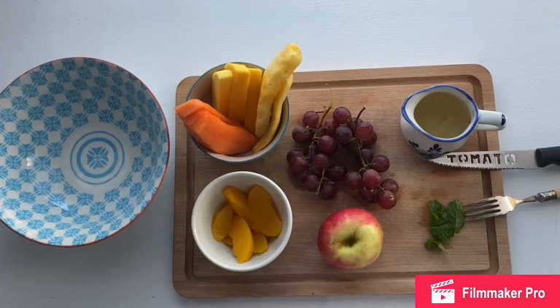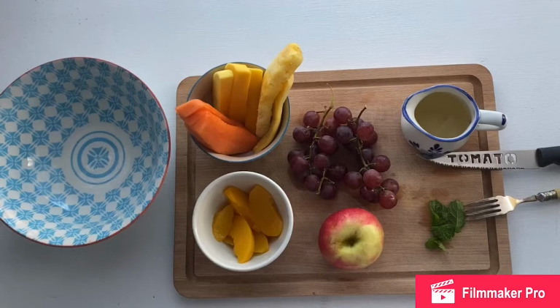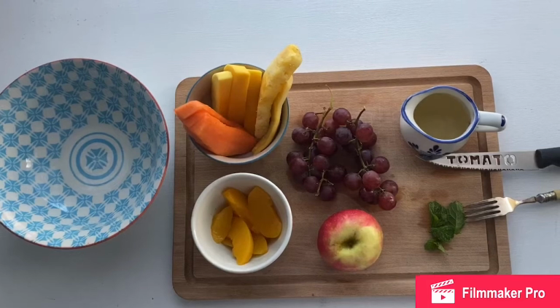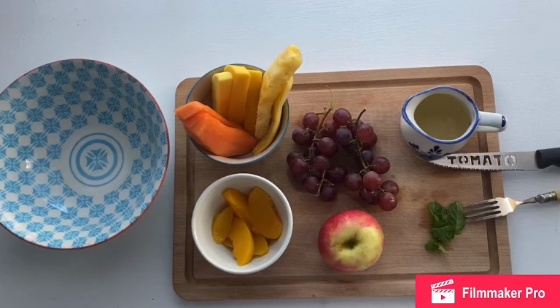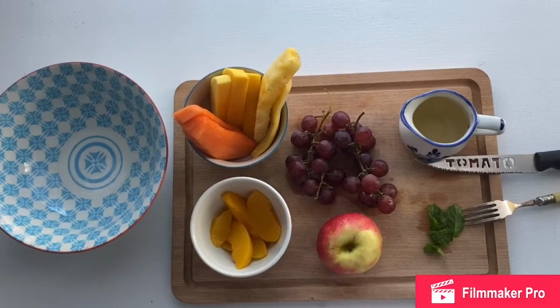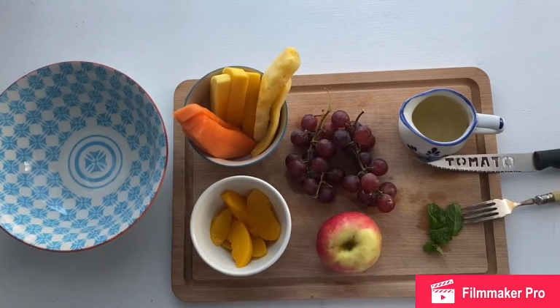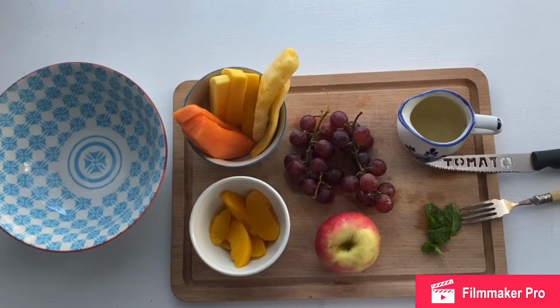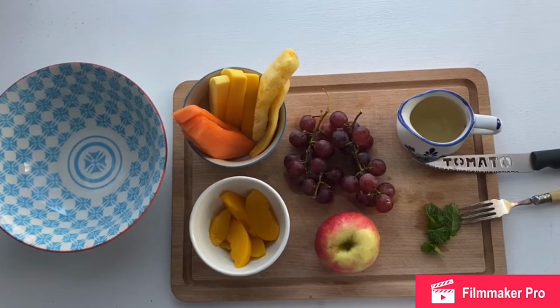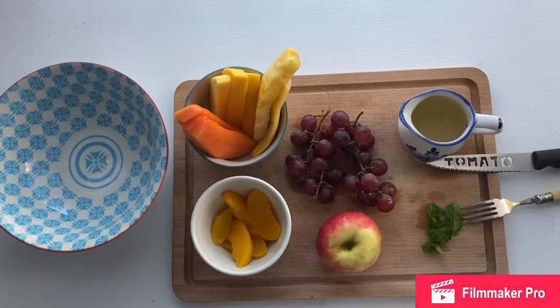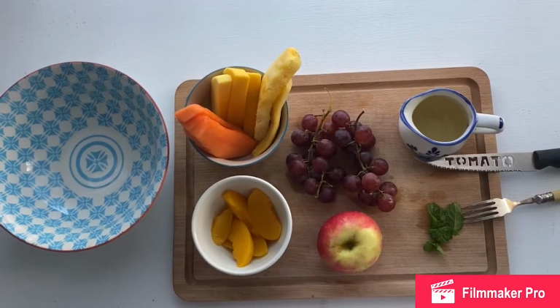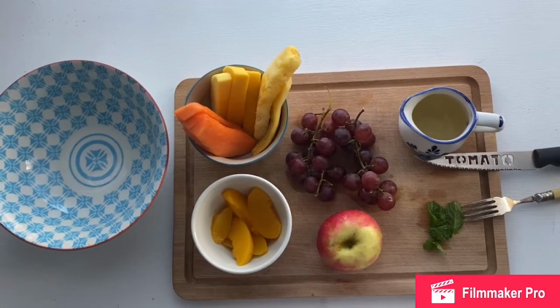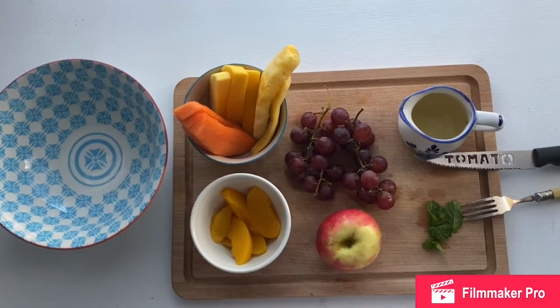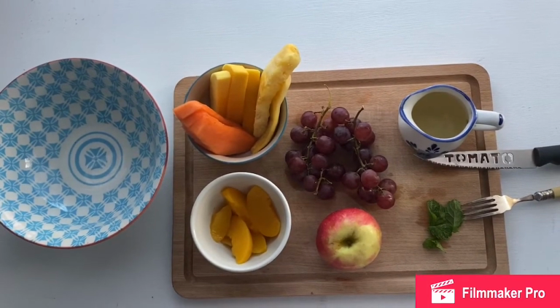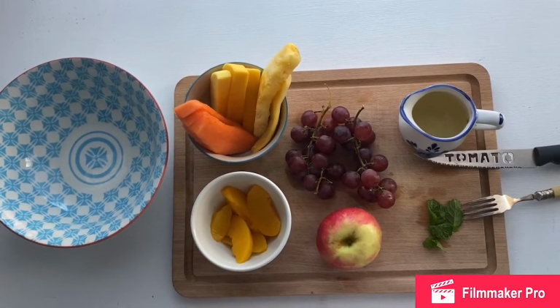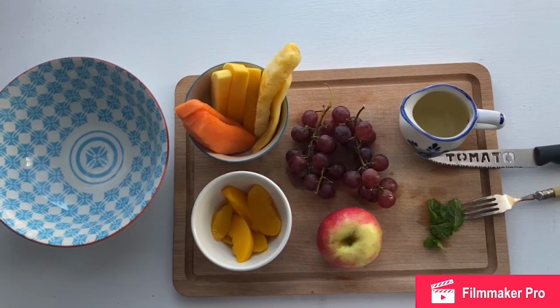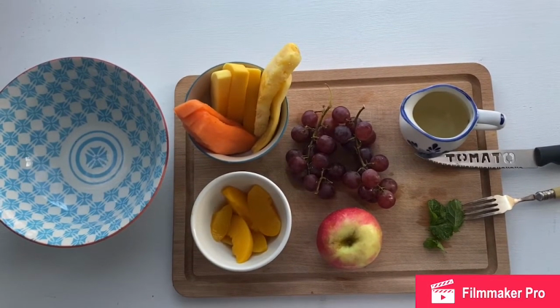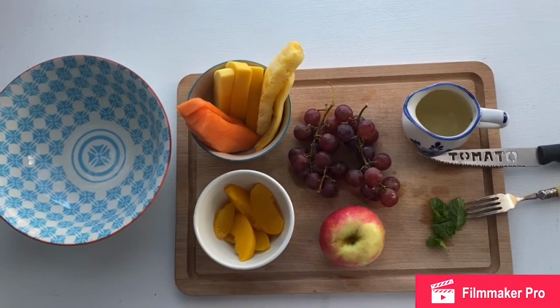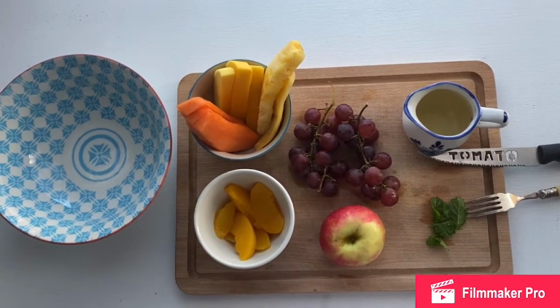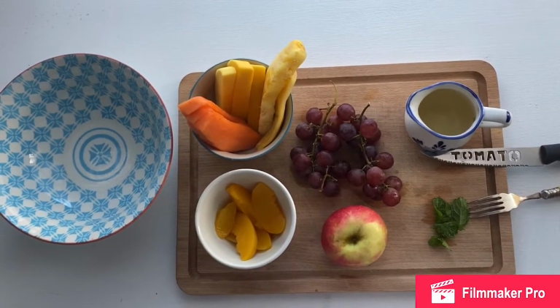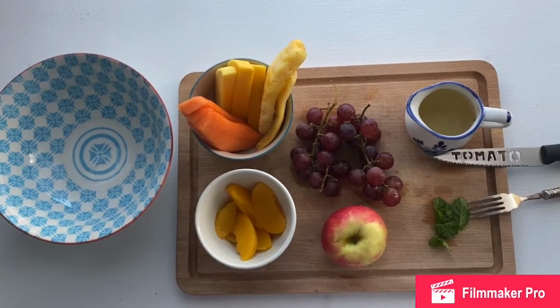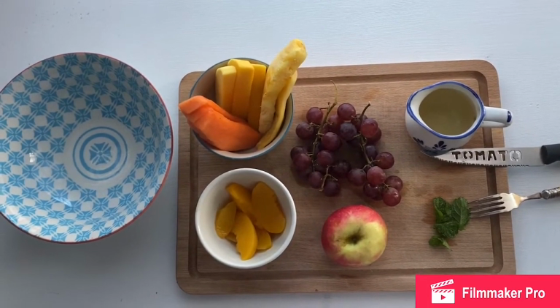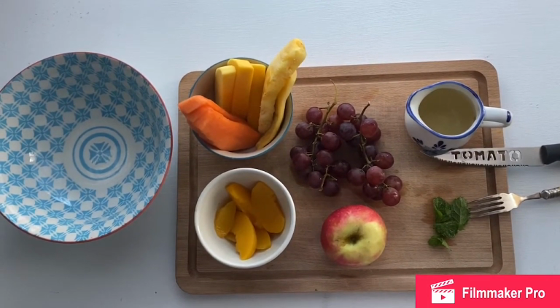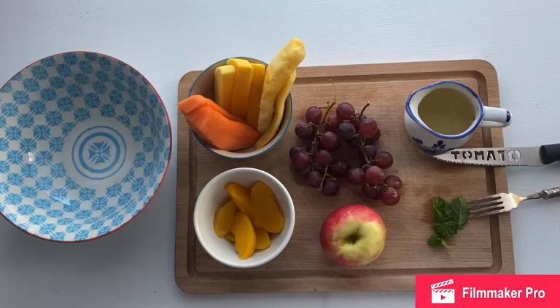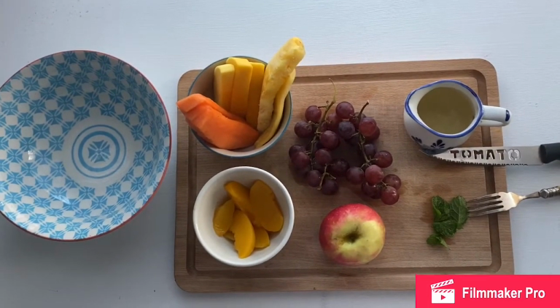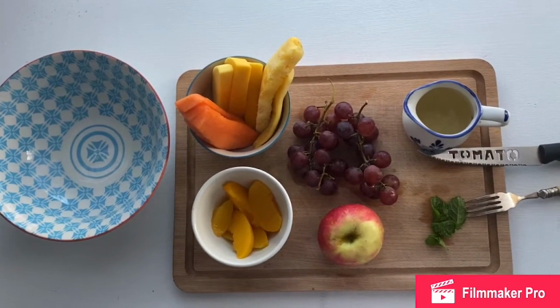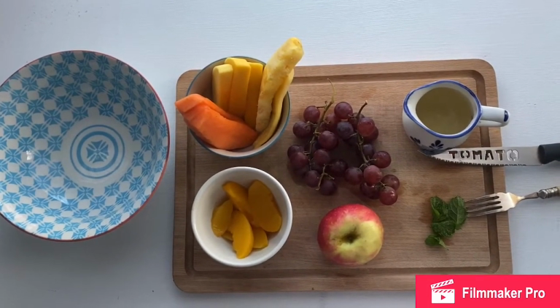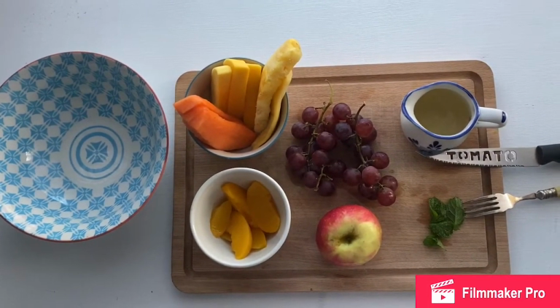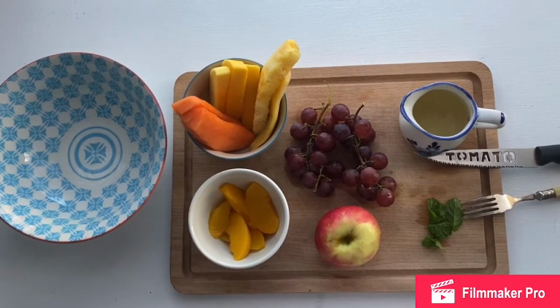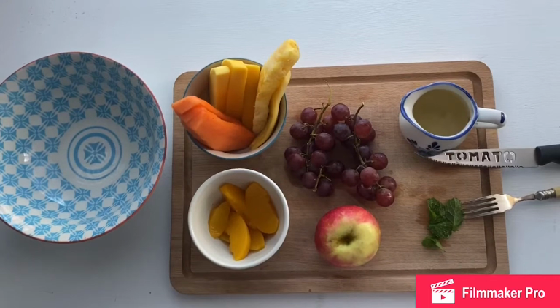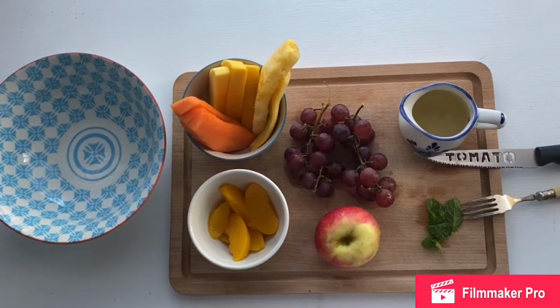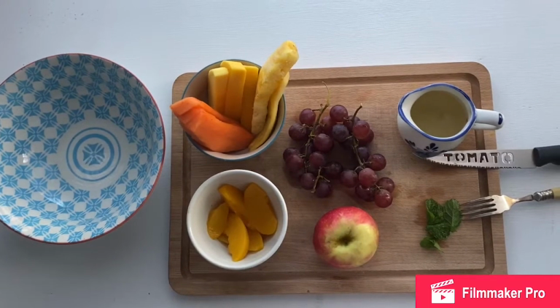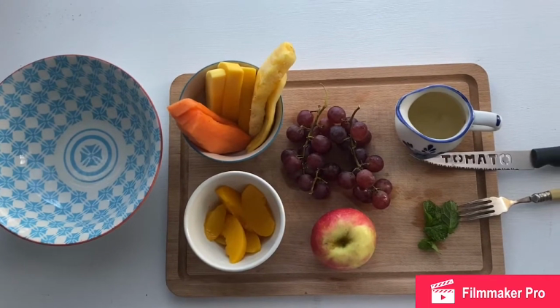Hello Year 4 and welcome to Year 4 in the Kitchen. In this video we are going to be making a fantastic fruity salad.